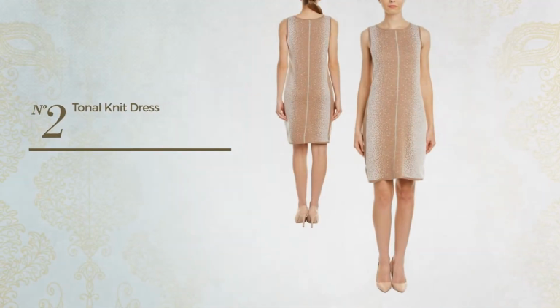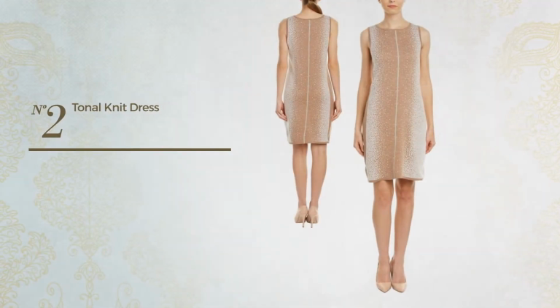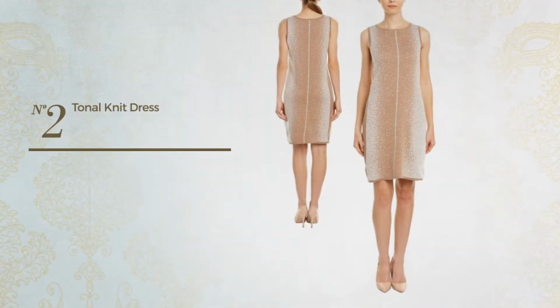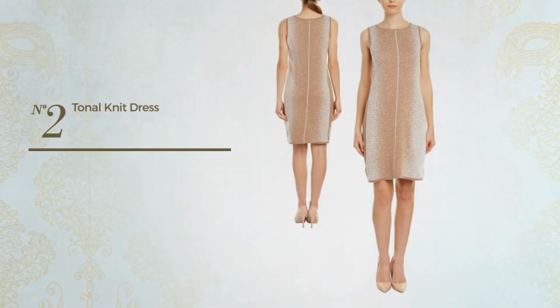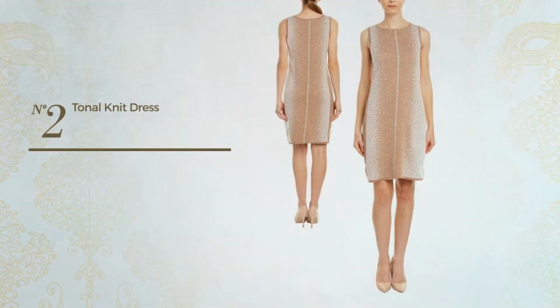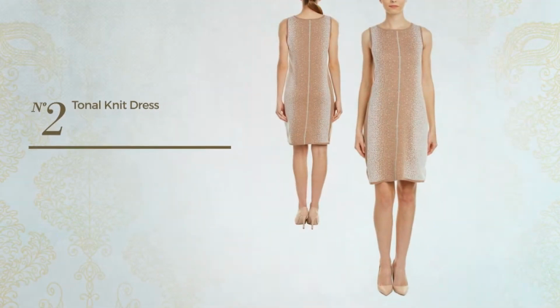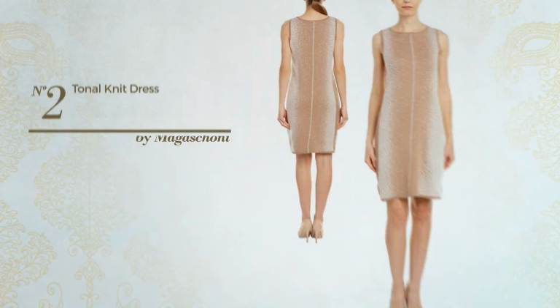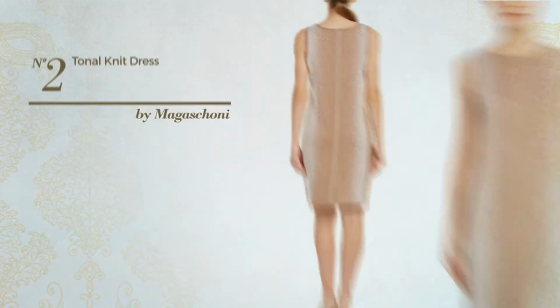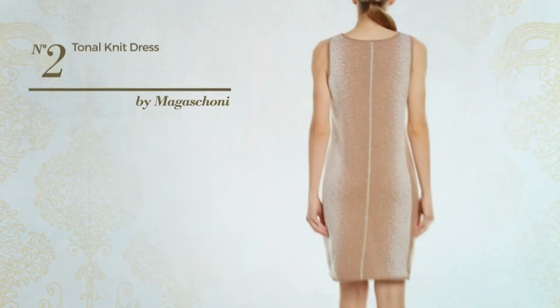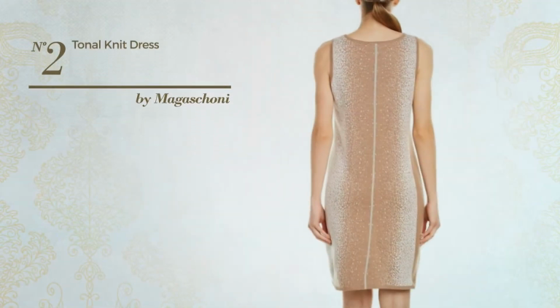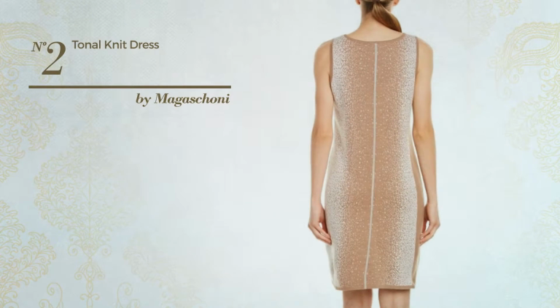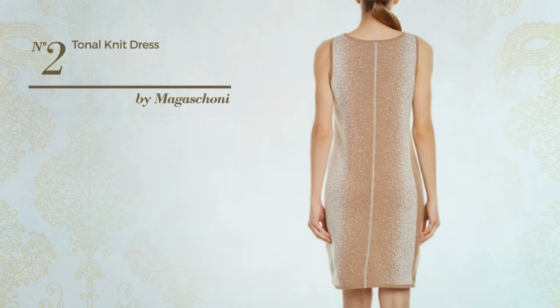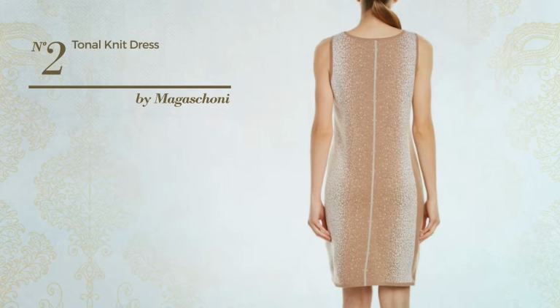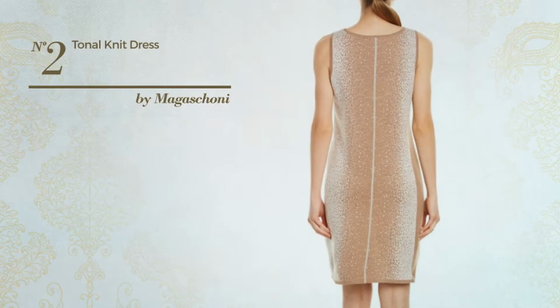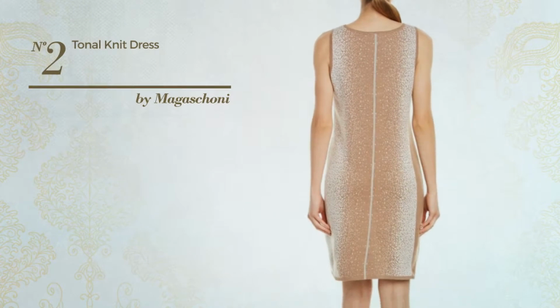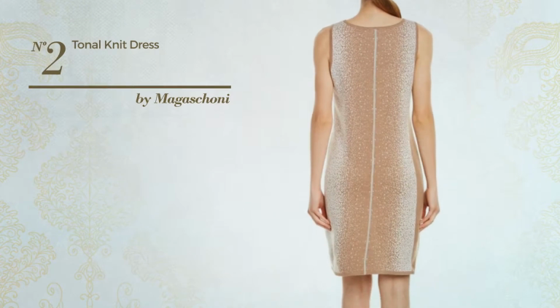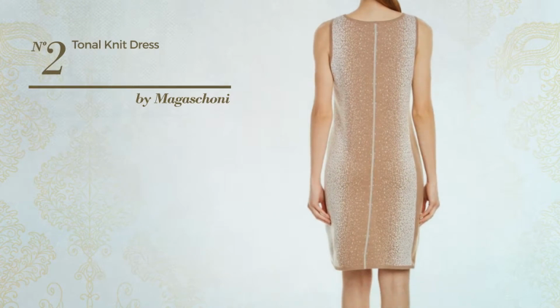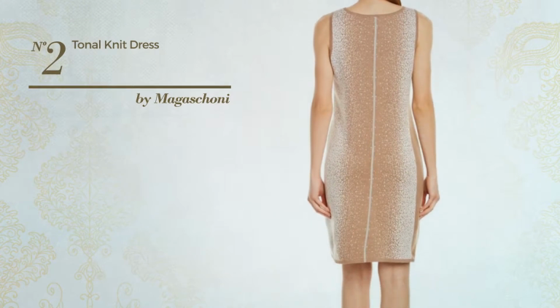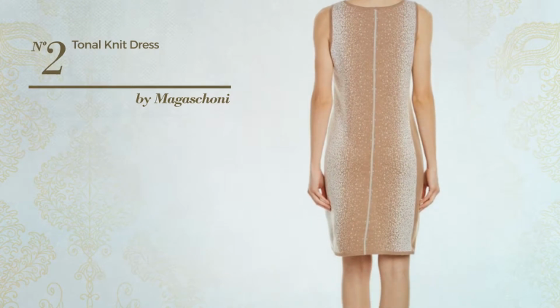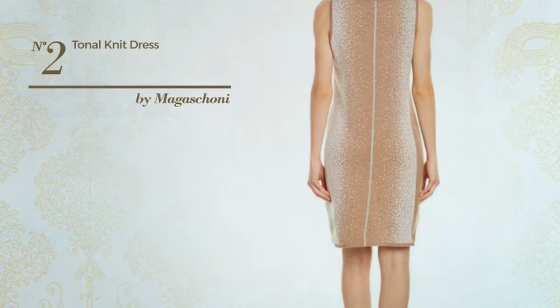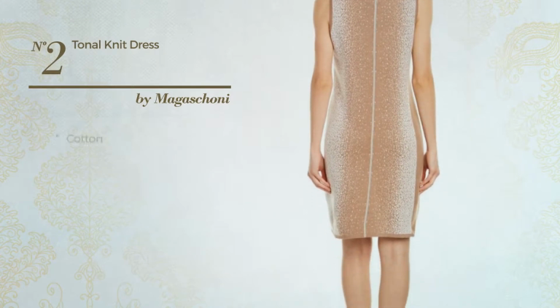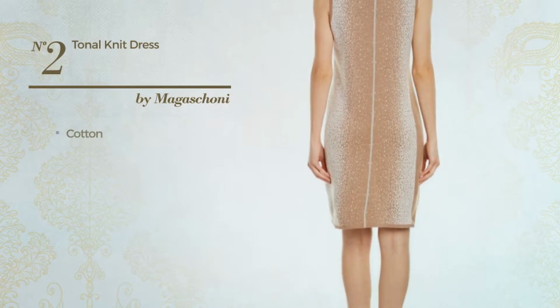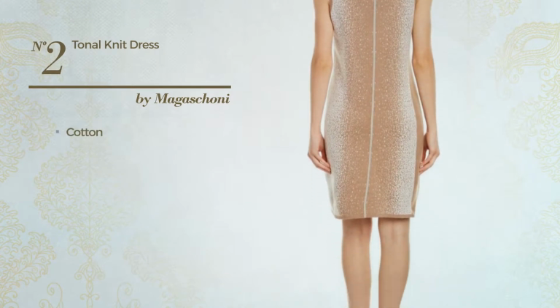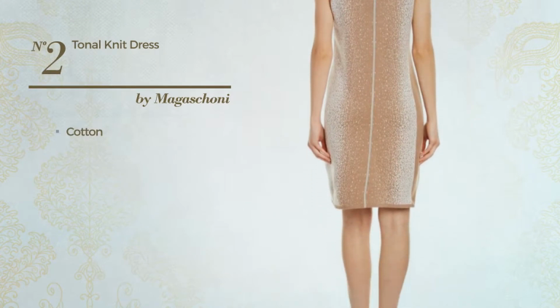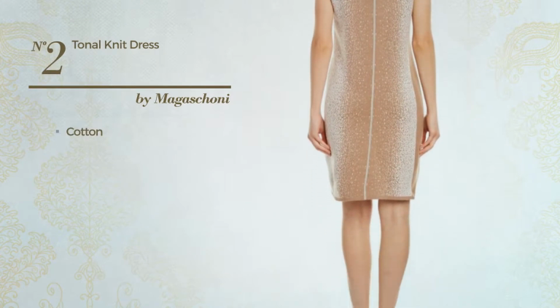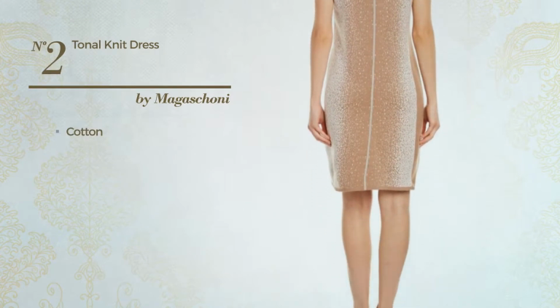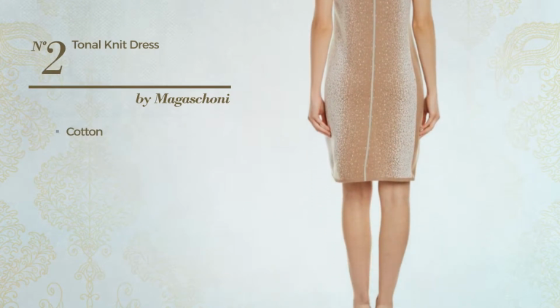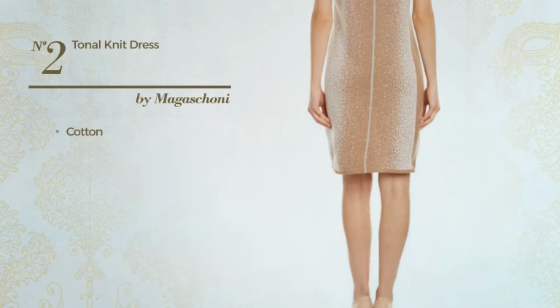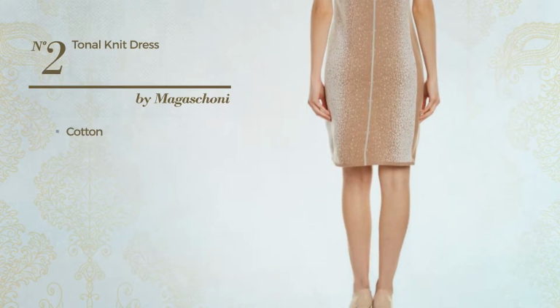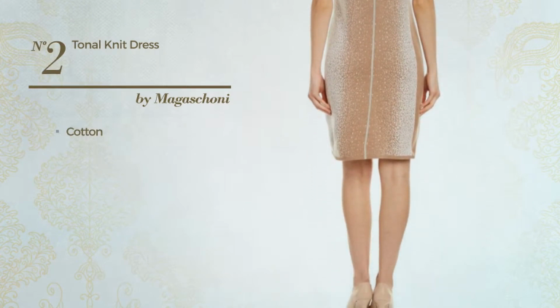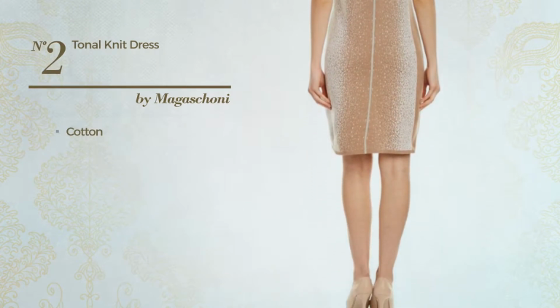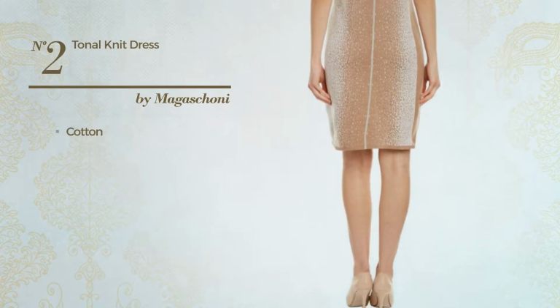Number 2: Featuring a metallic style, produced with cotton. Available in two colors.